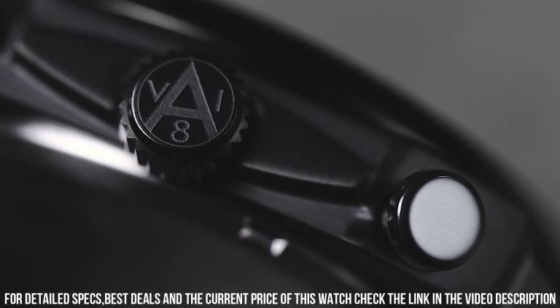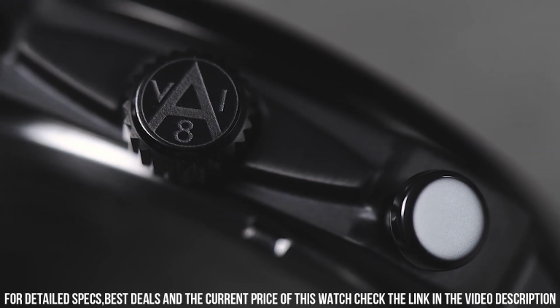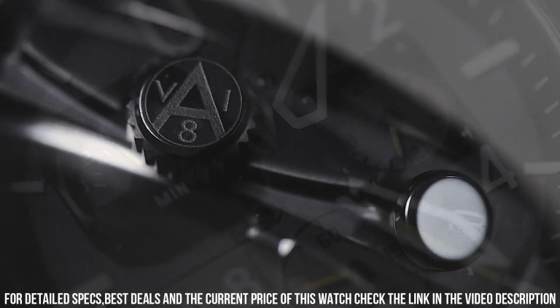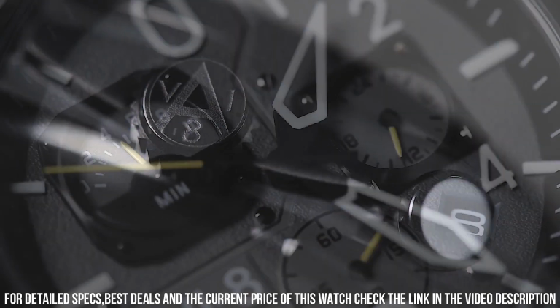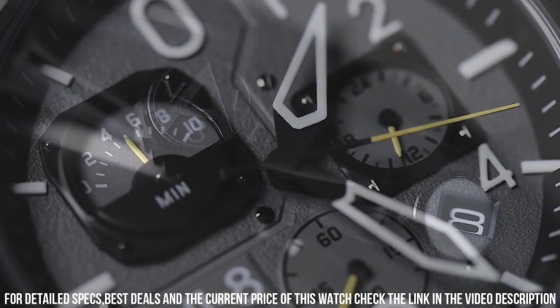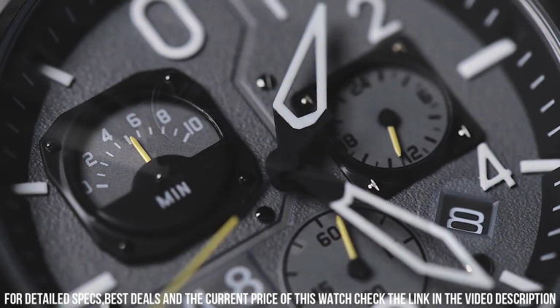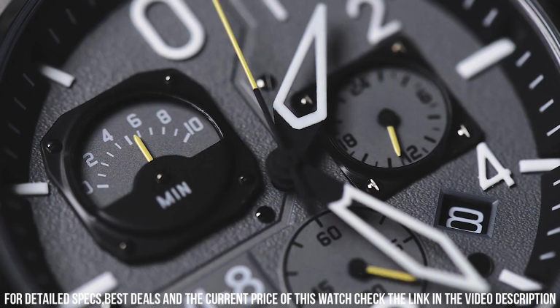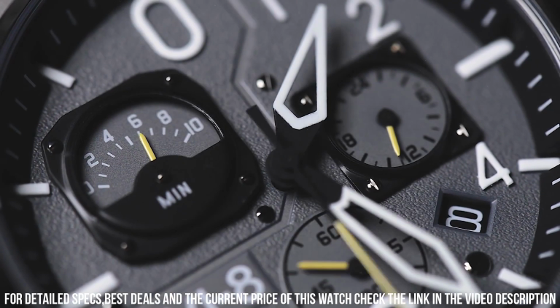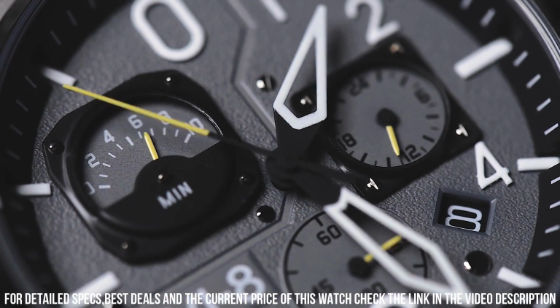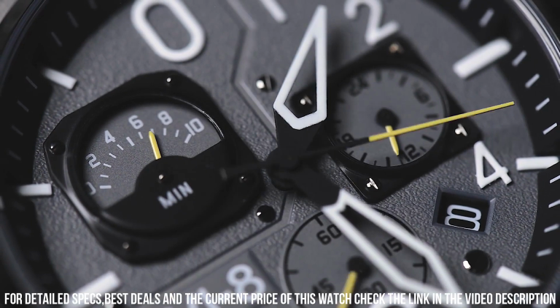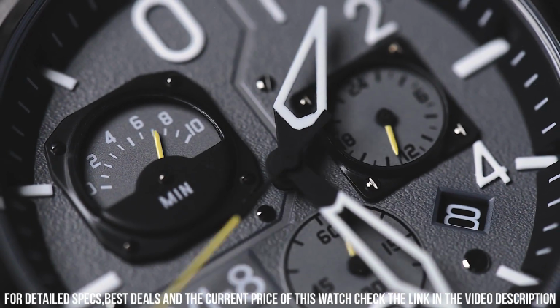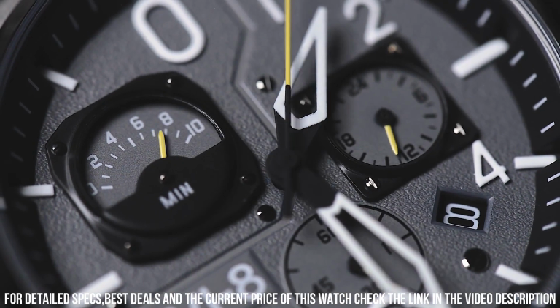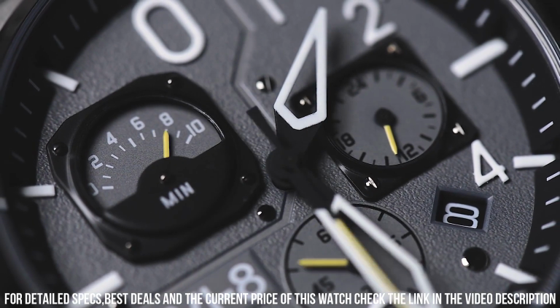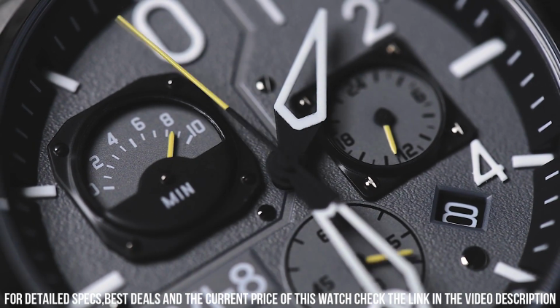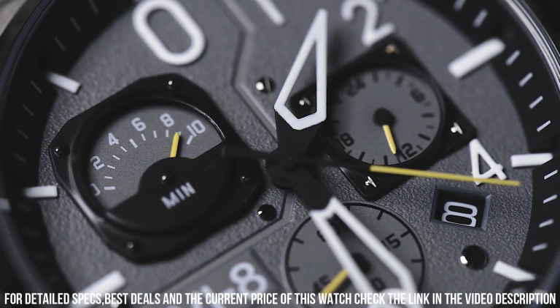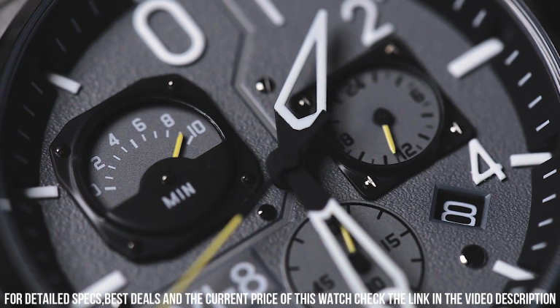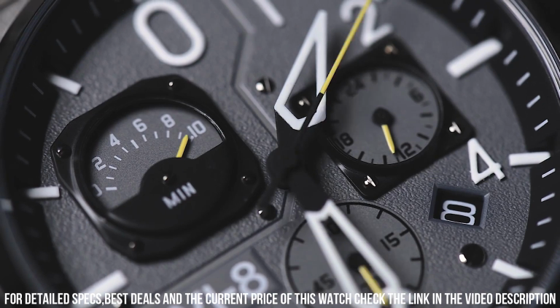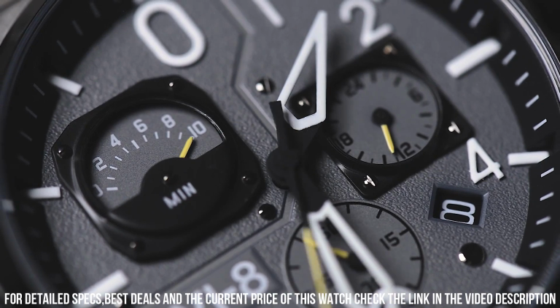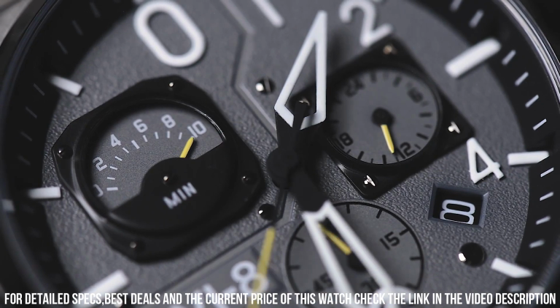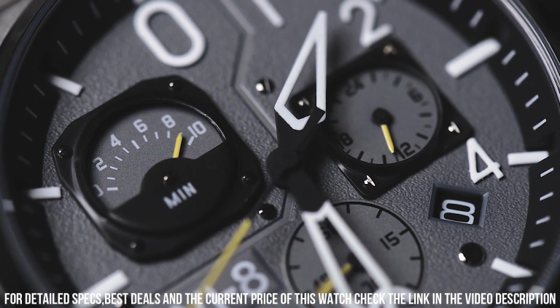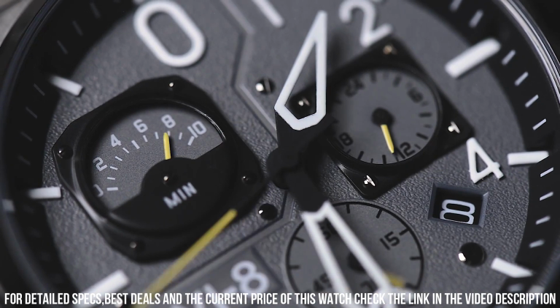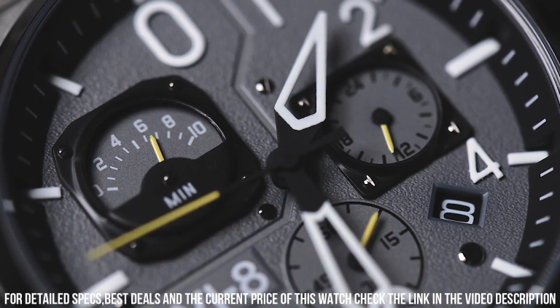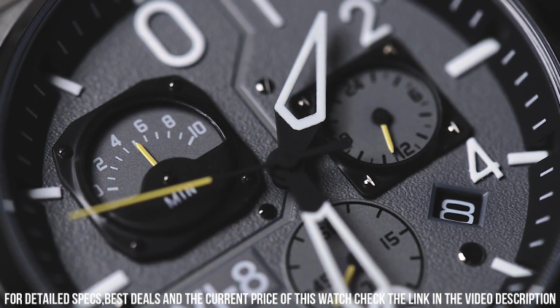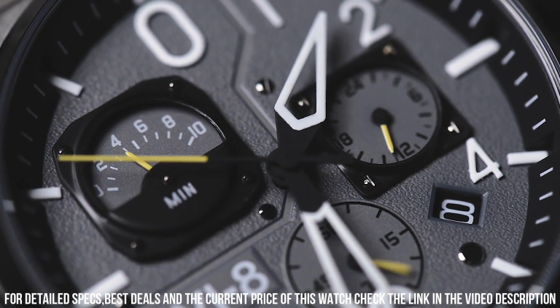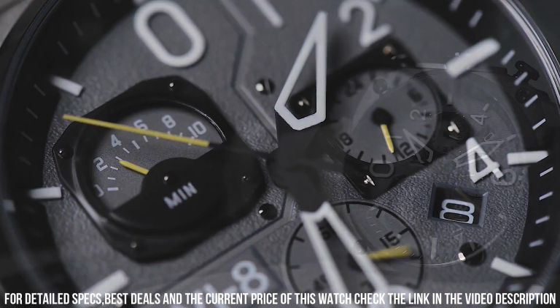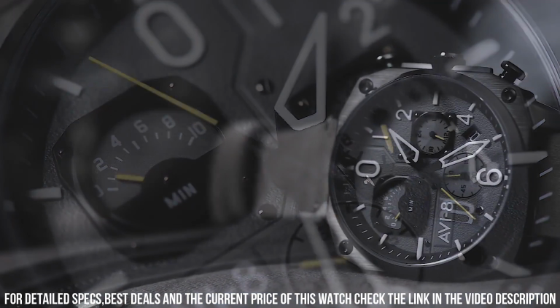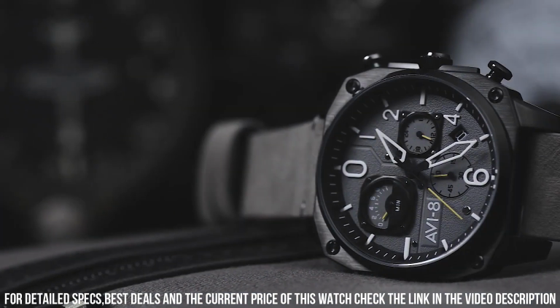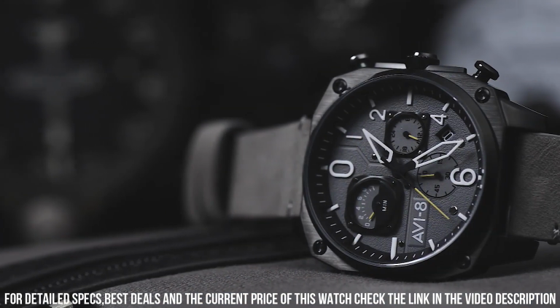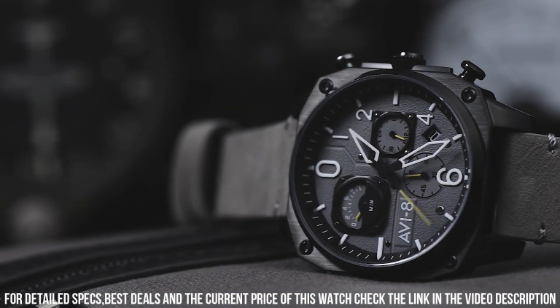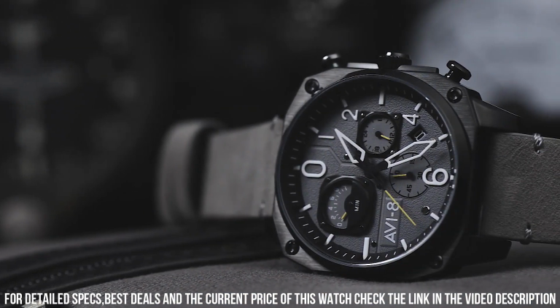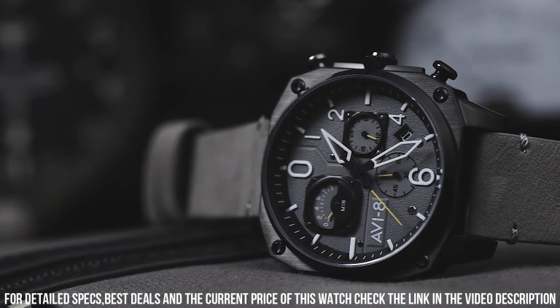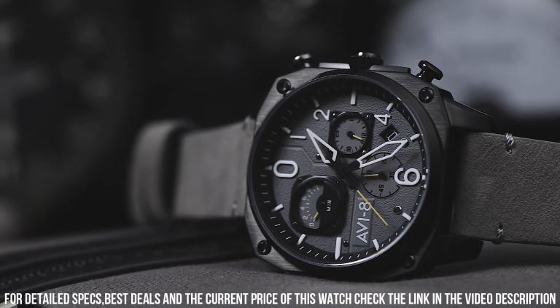The watch also features a genuine leather strap, which adds to its vintage and aviation-inspired look.